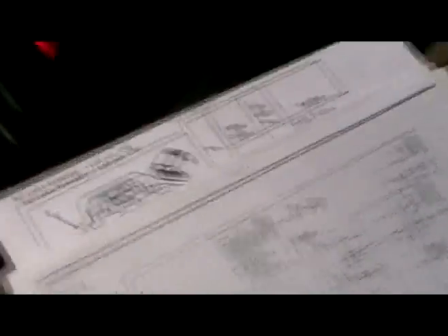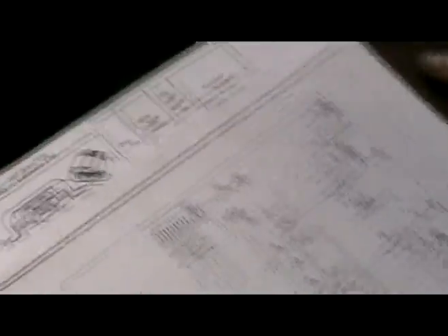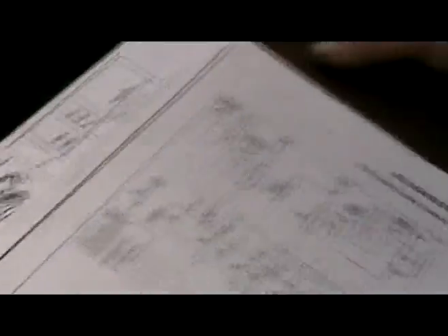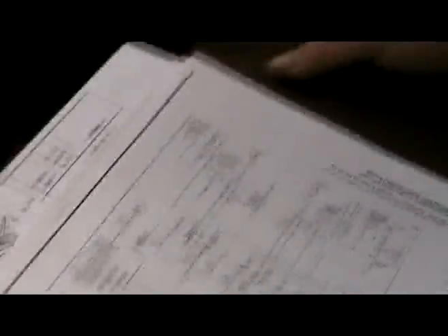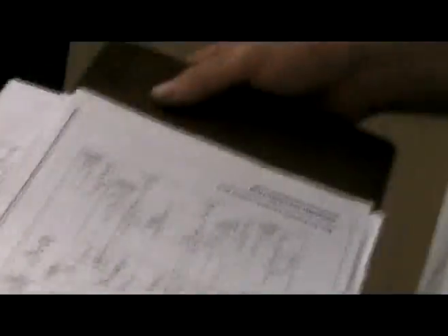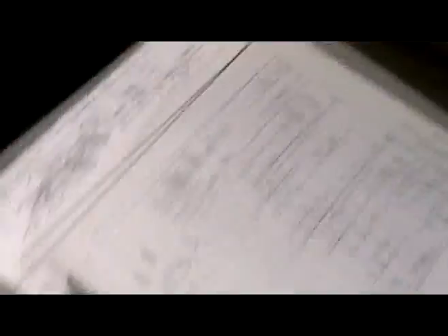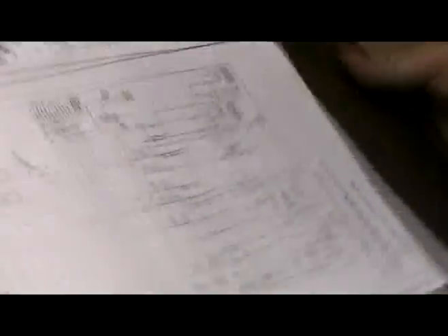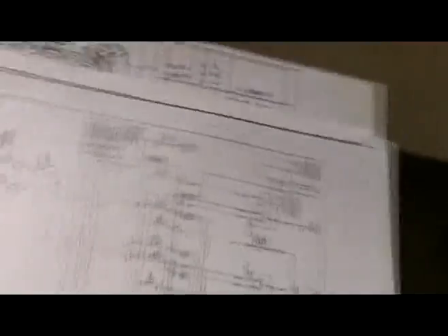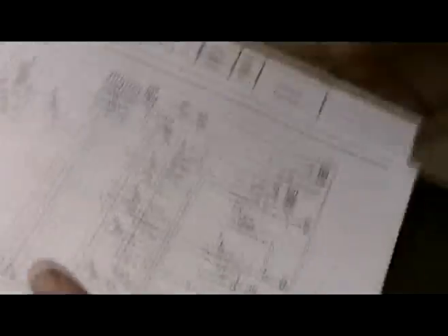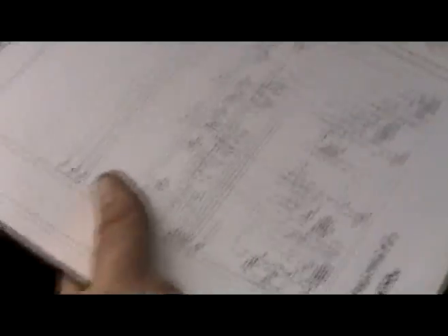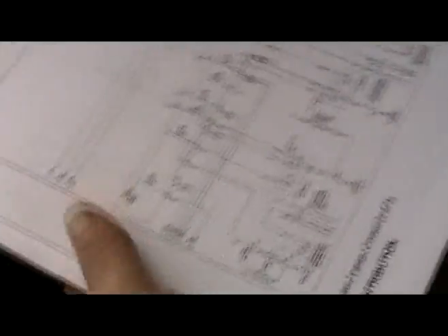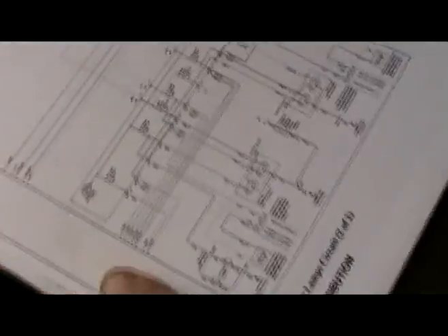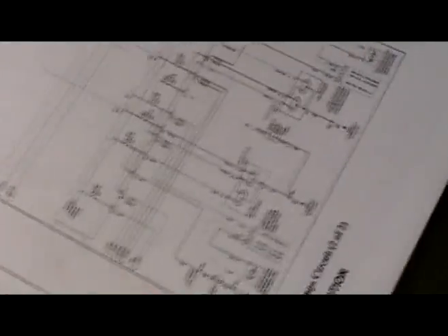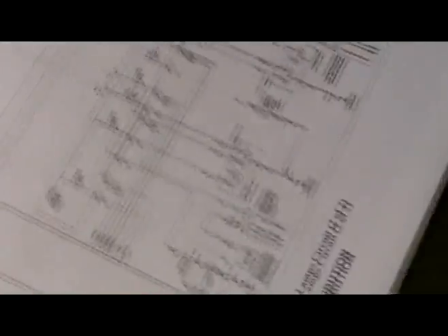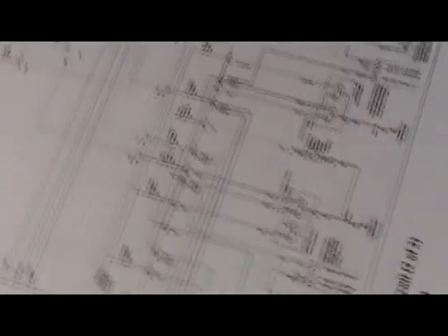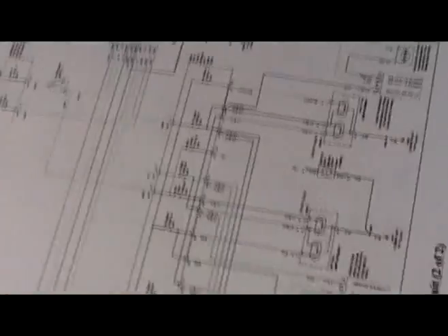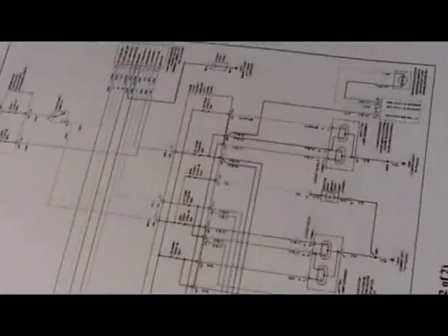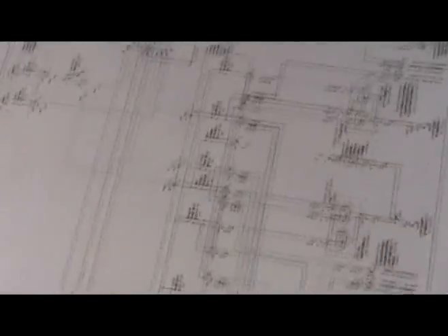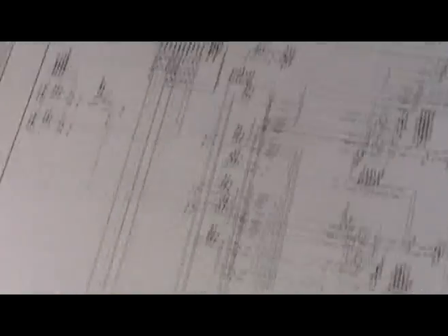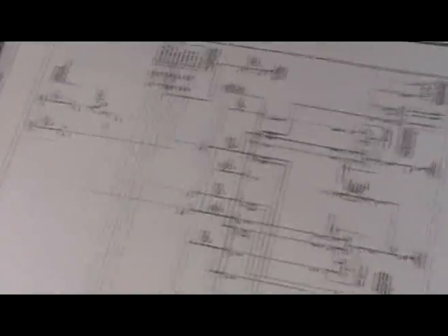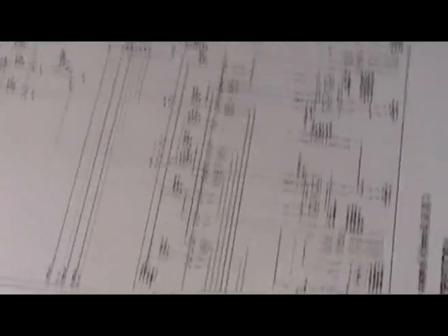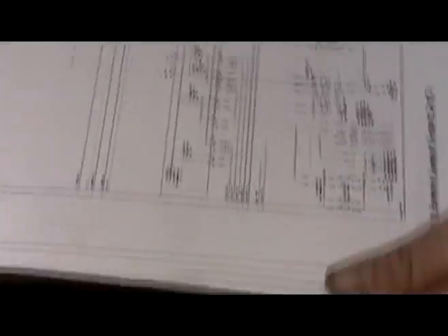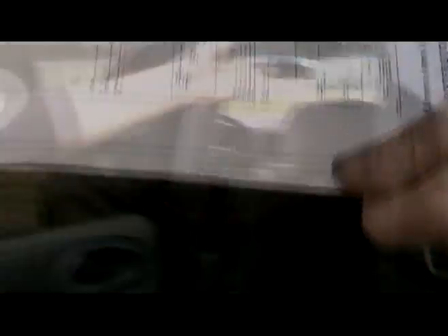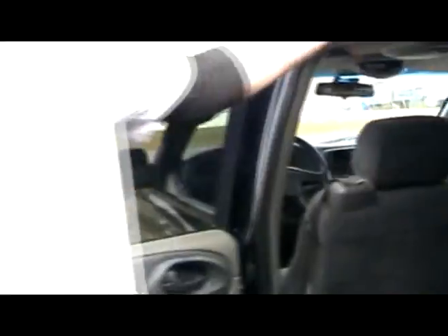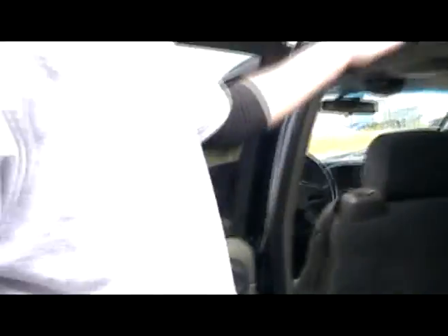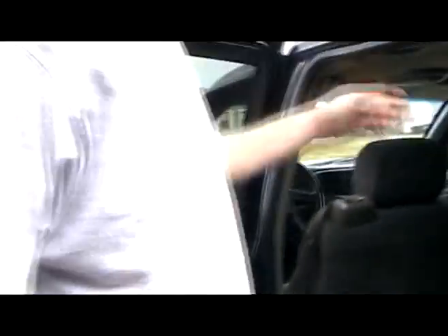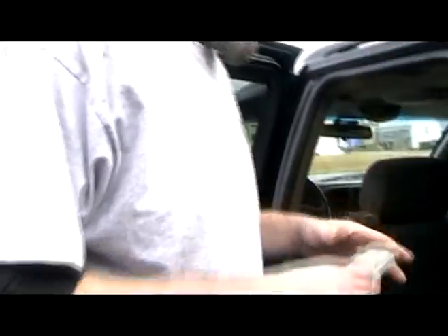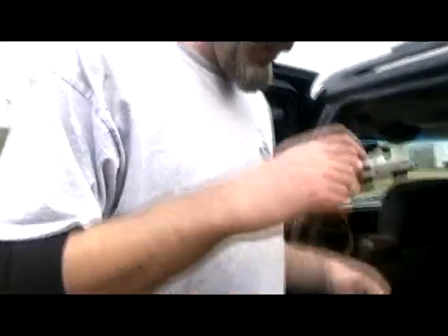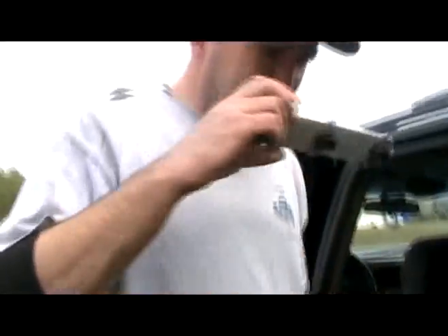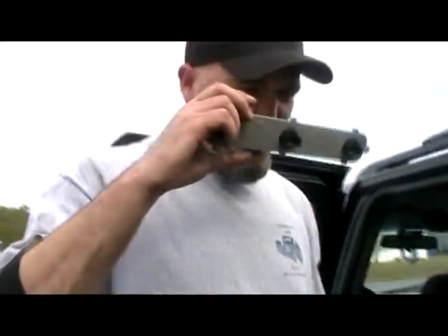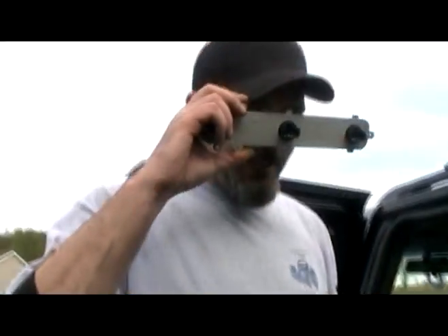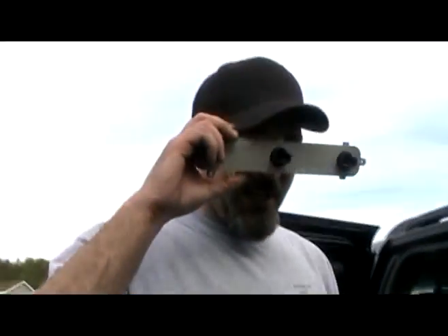And here's the schematic of everything back here - check it out.